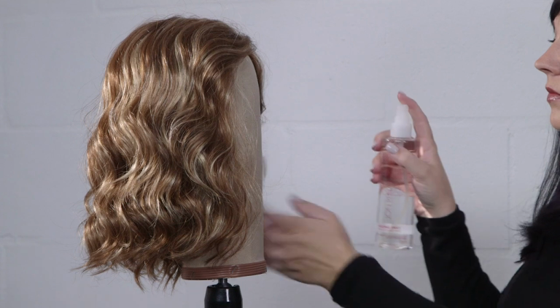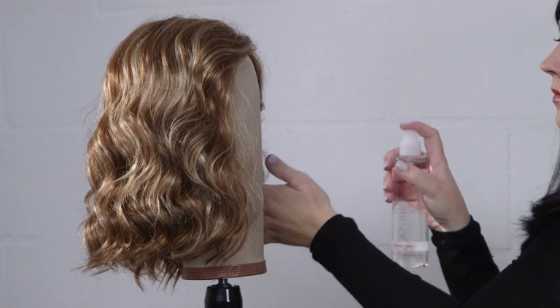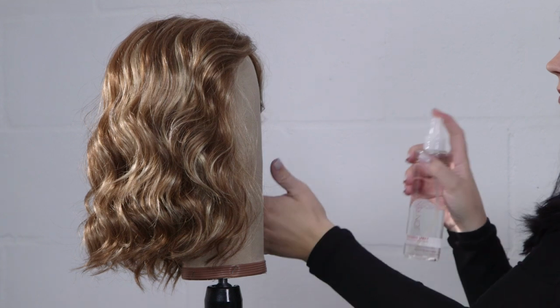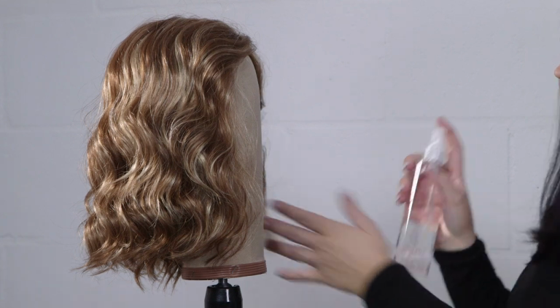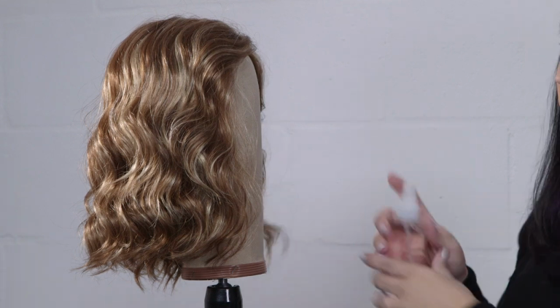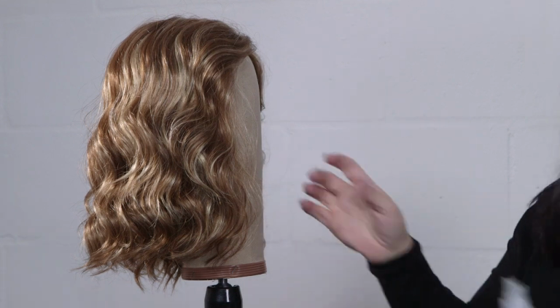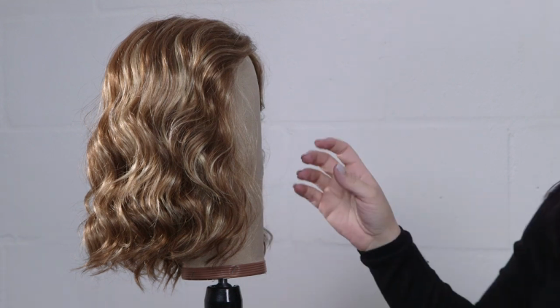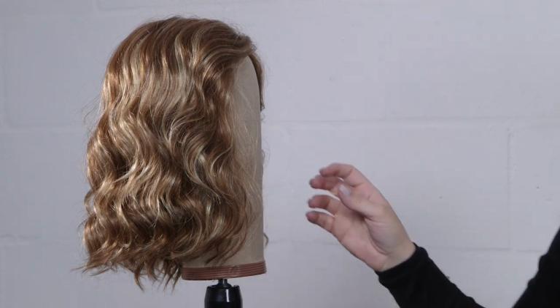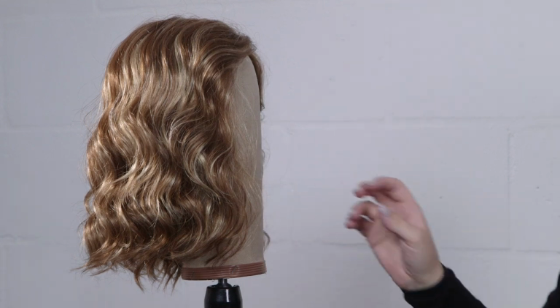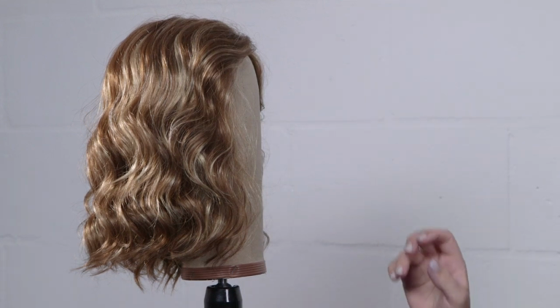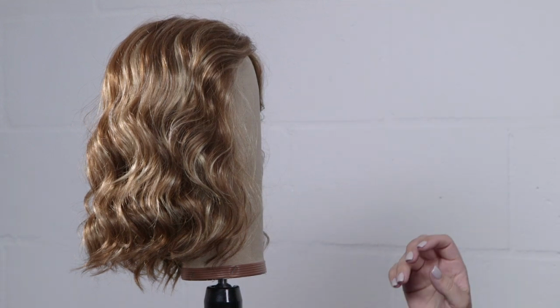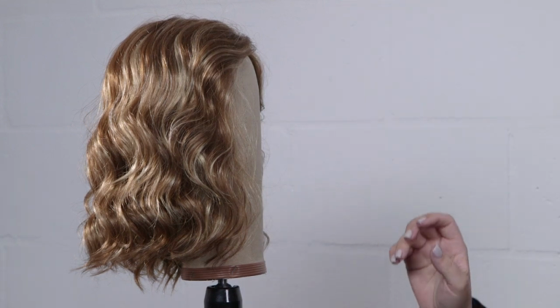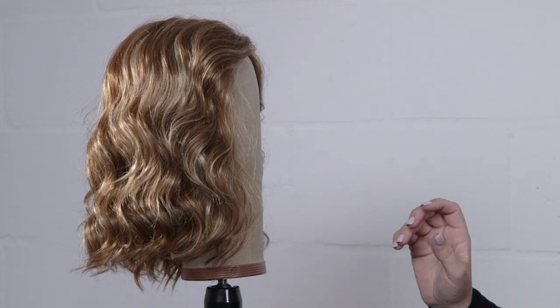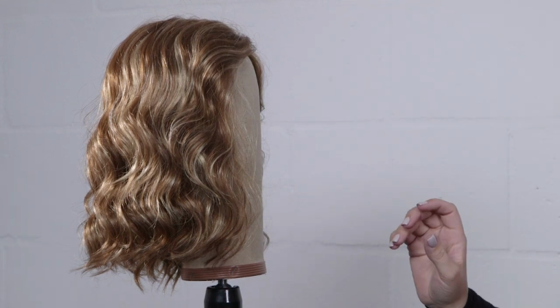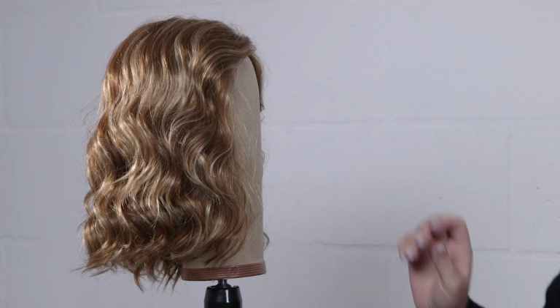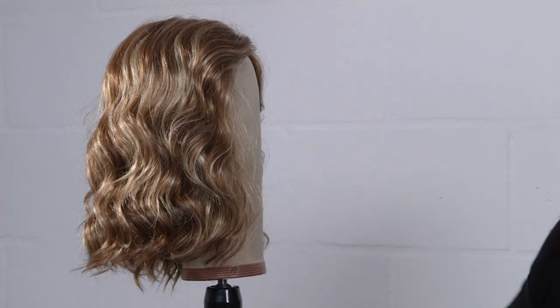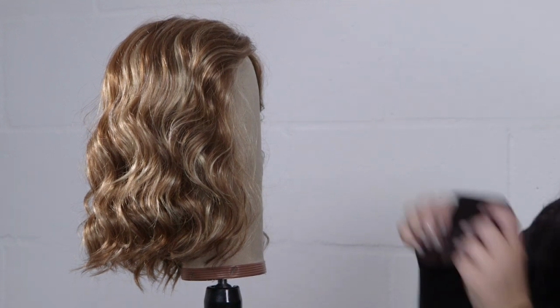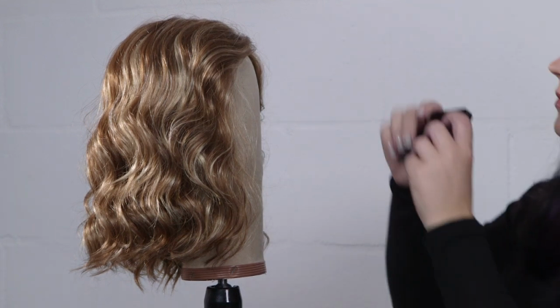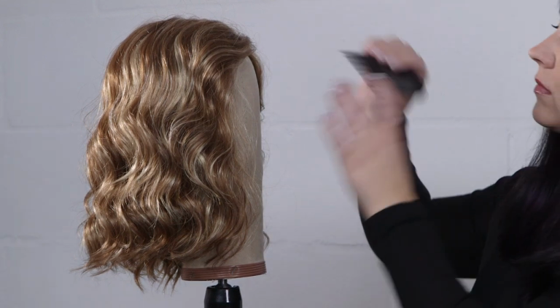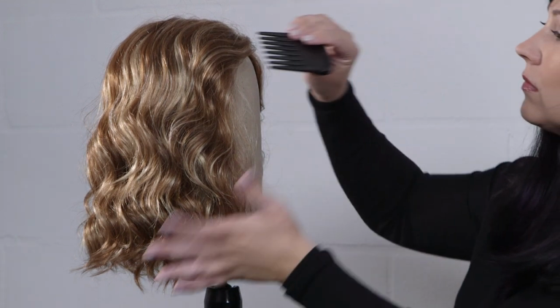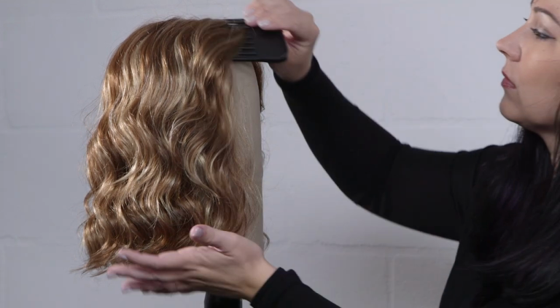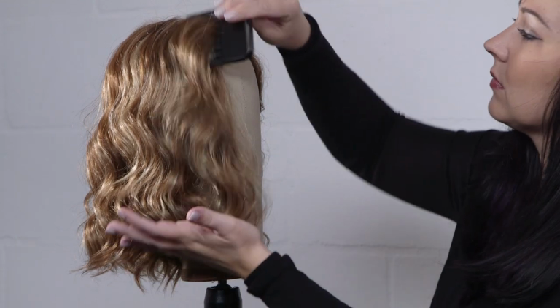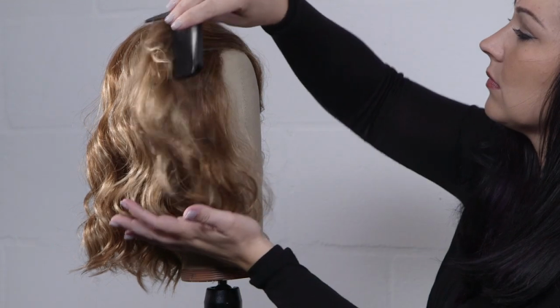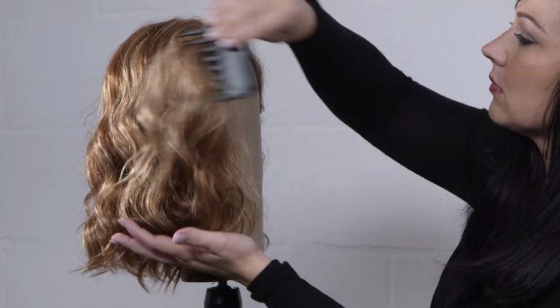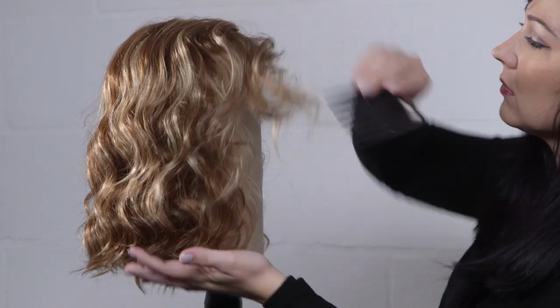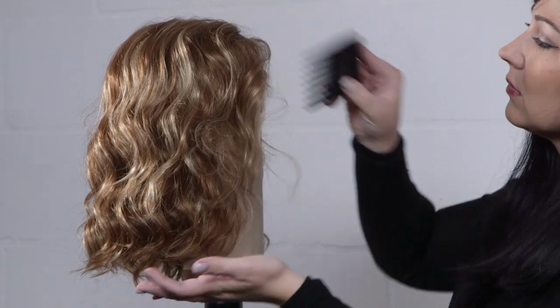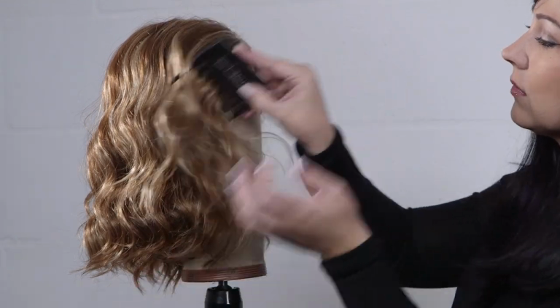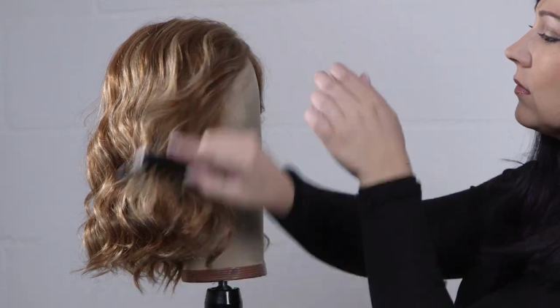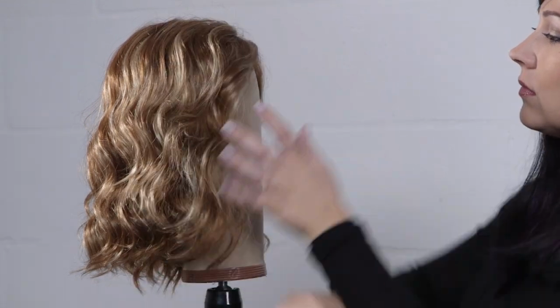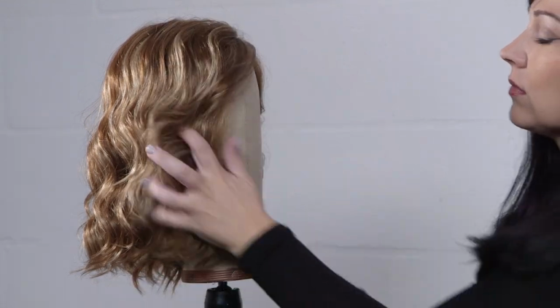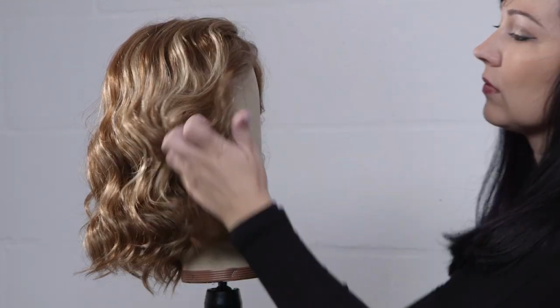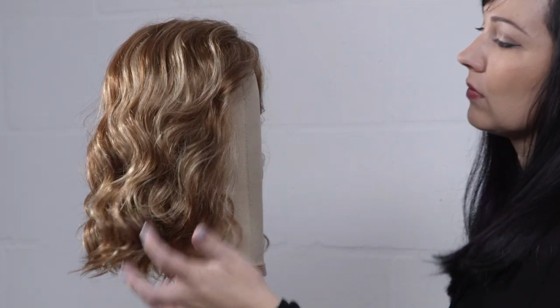Do not use heat to style synthetic fibers. Air dry naturally to allow fiber to return to its shape.